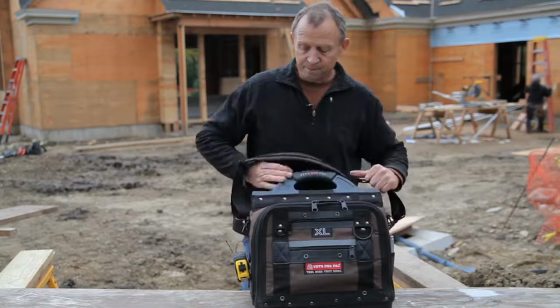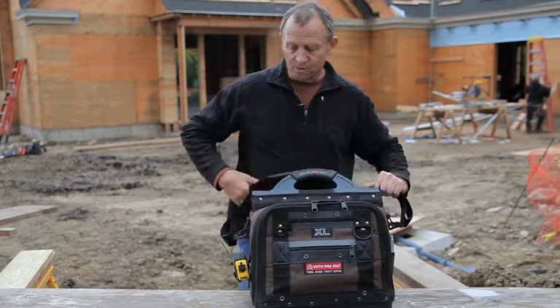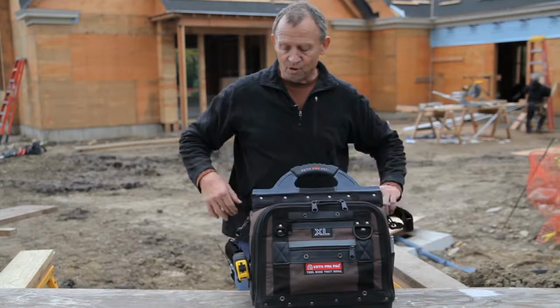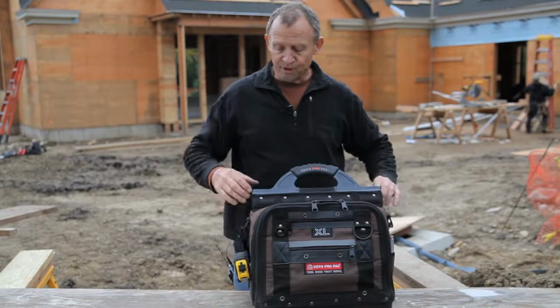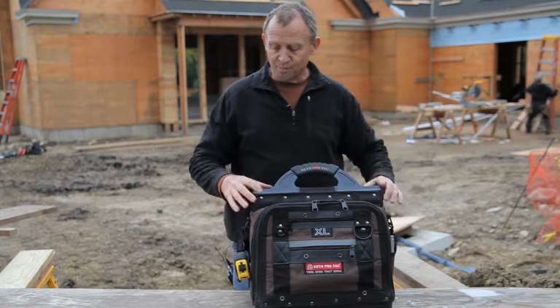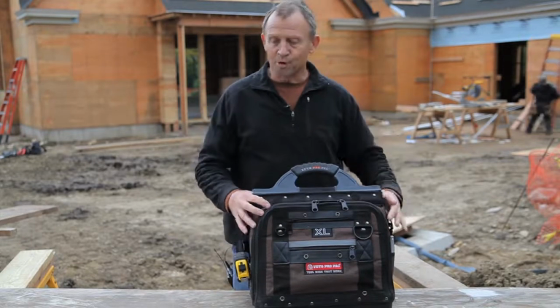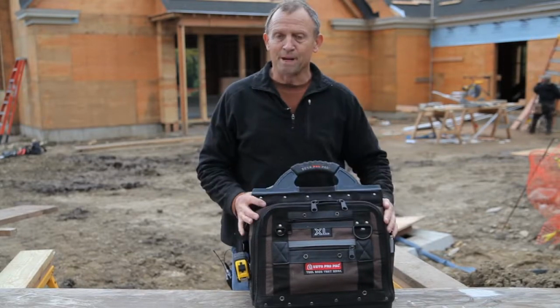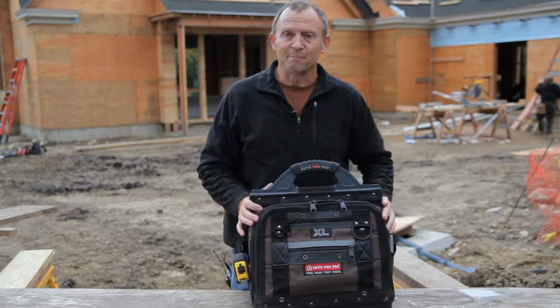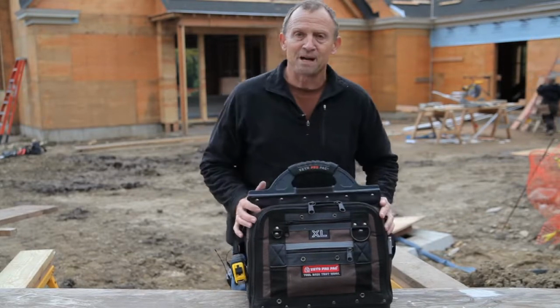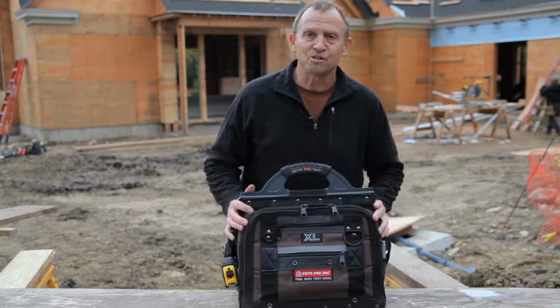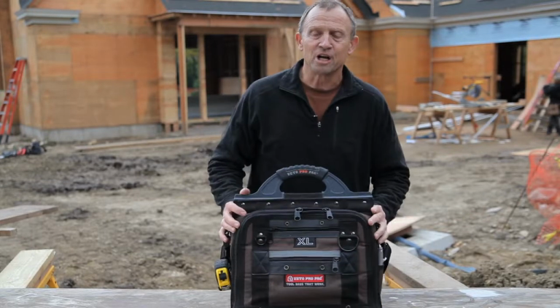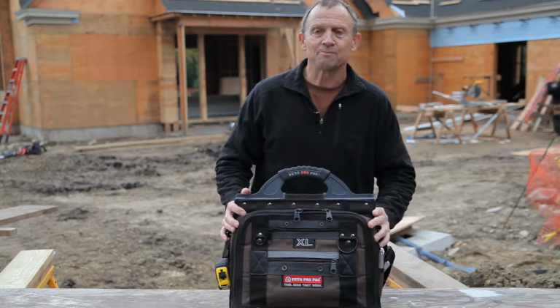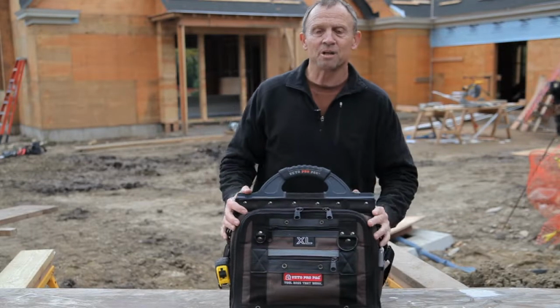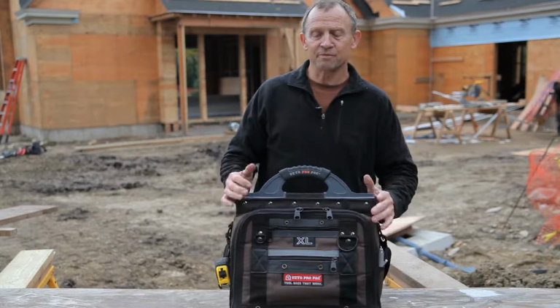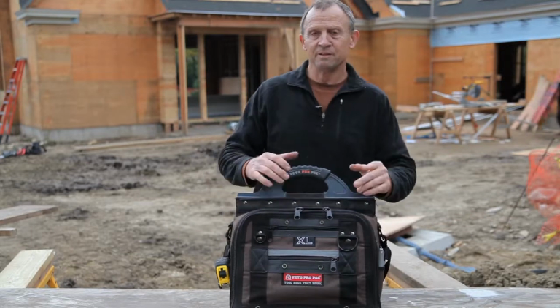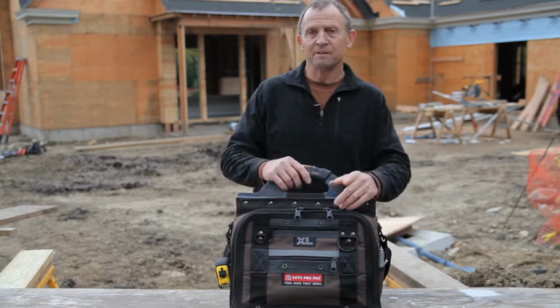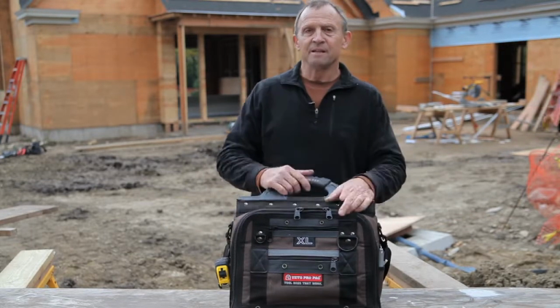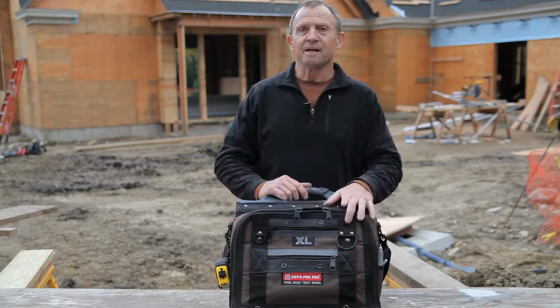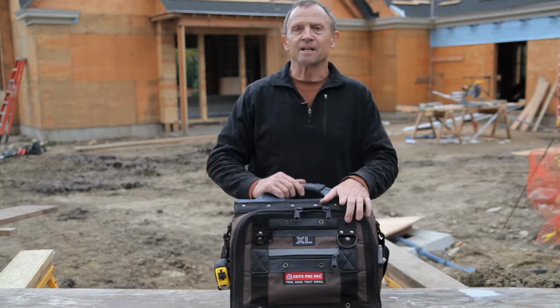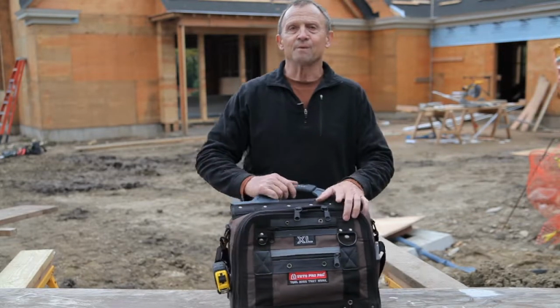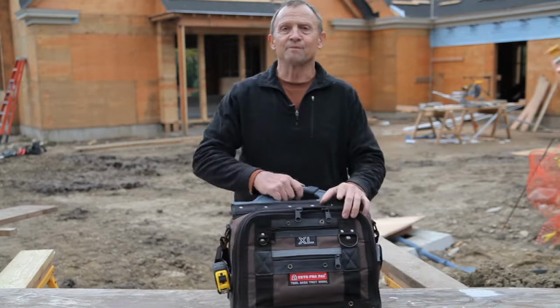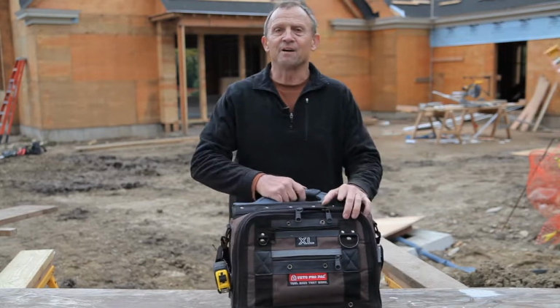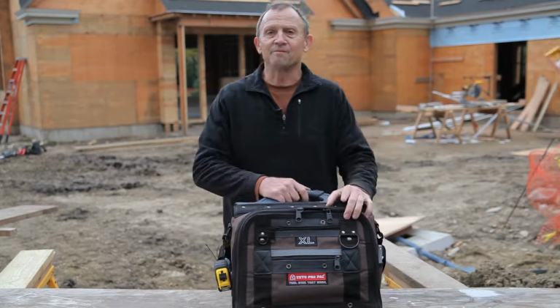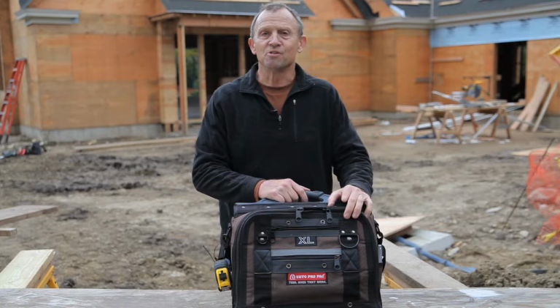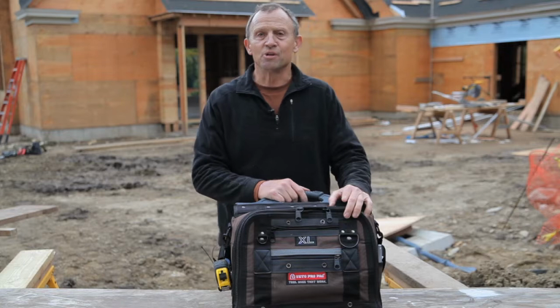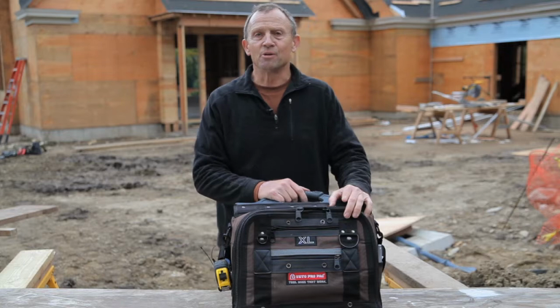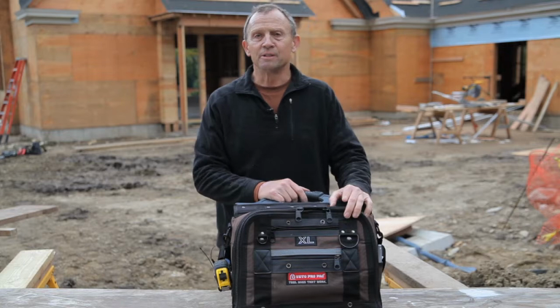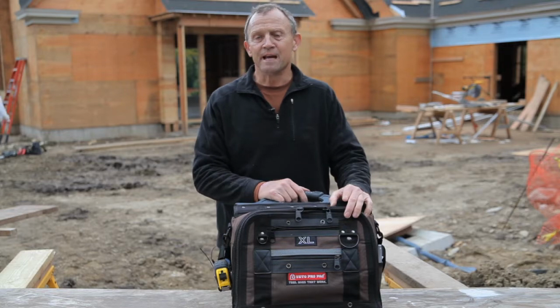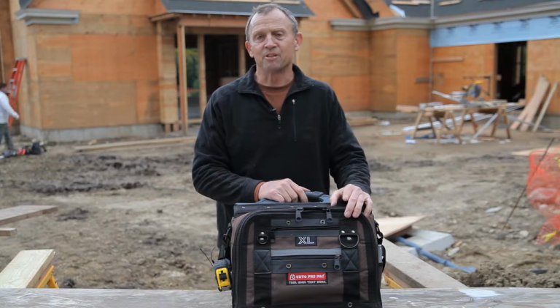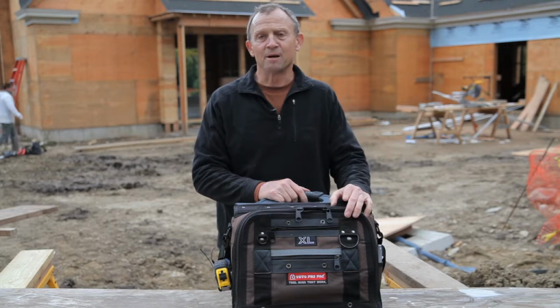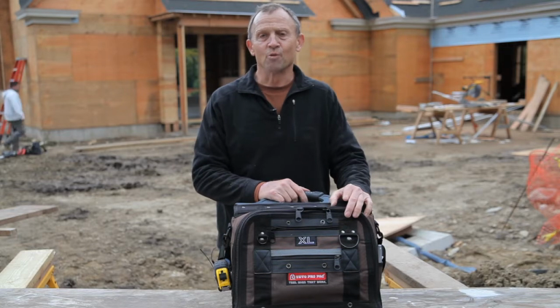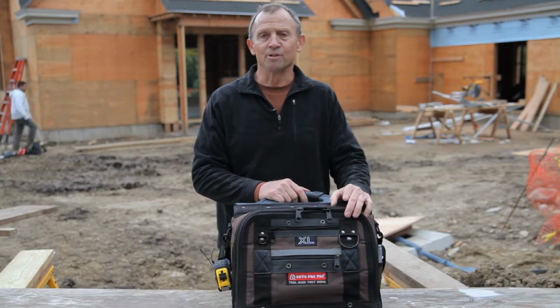All Vito Pro-Pak bags are job tough and come with a five-year zero downtime warranty.